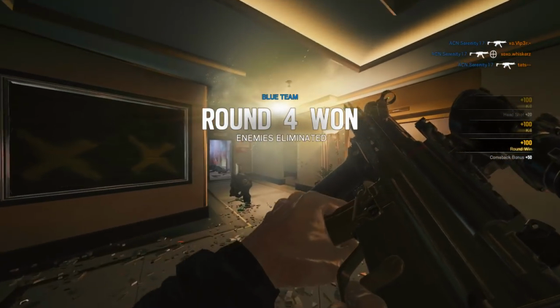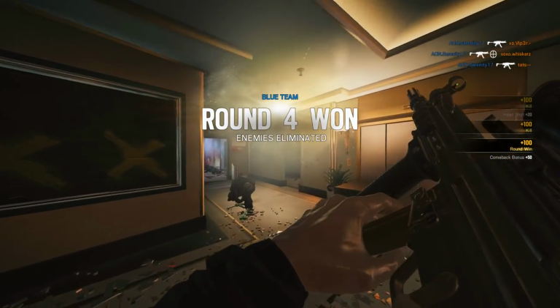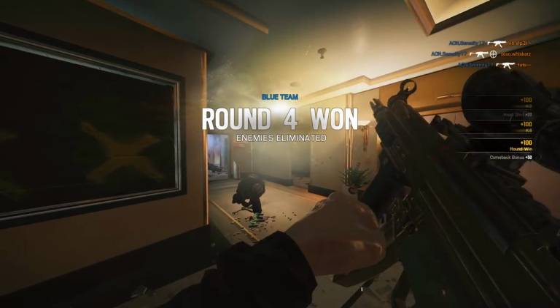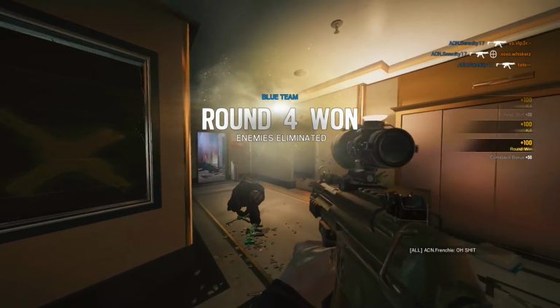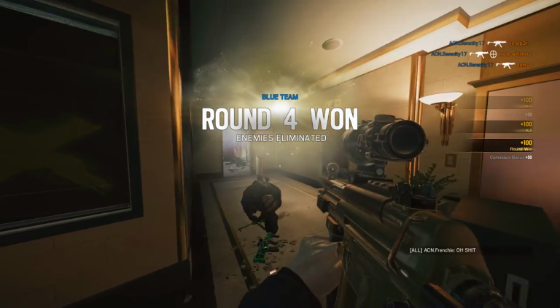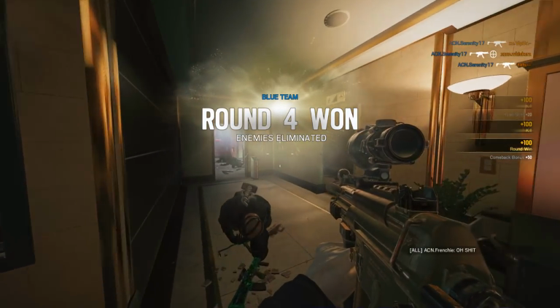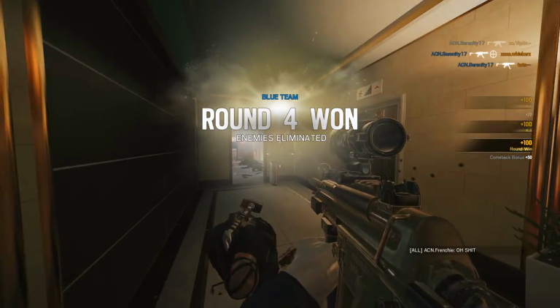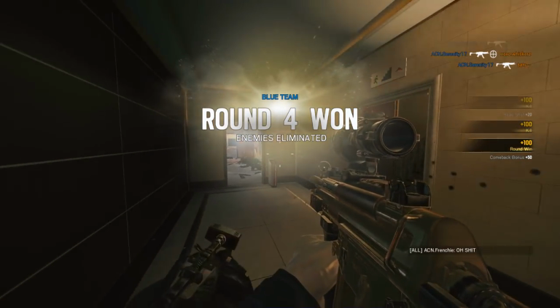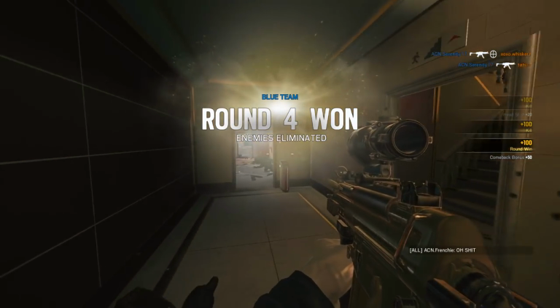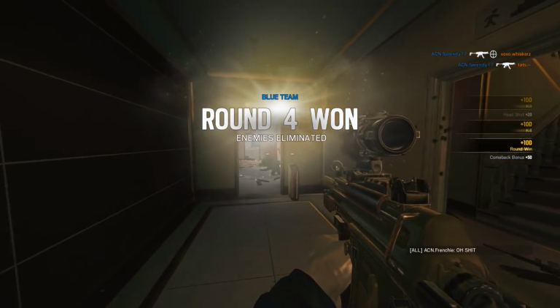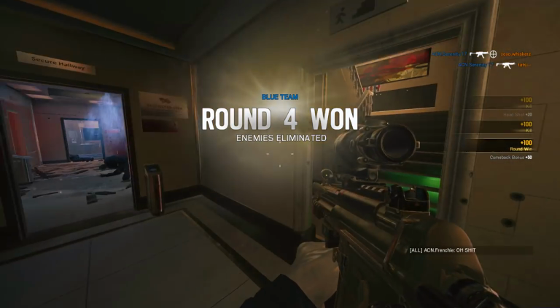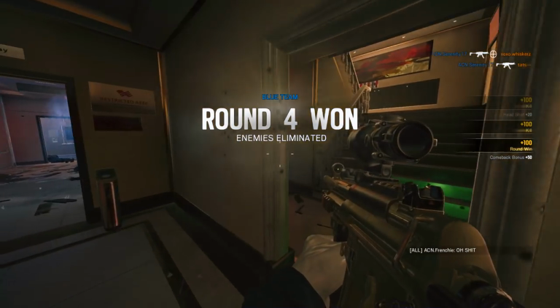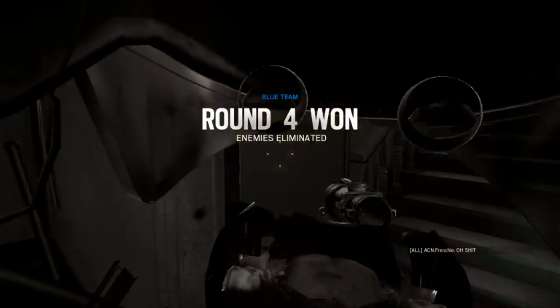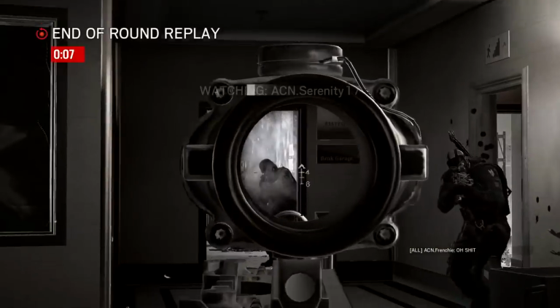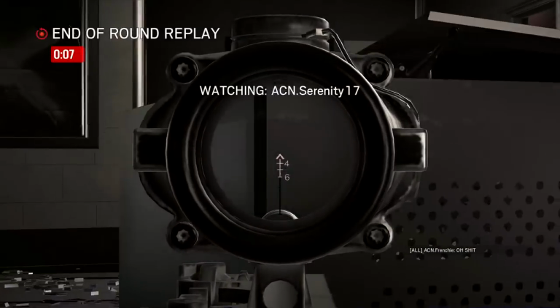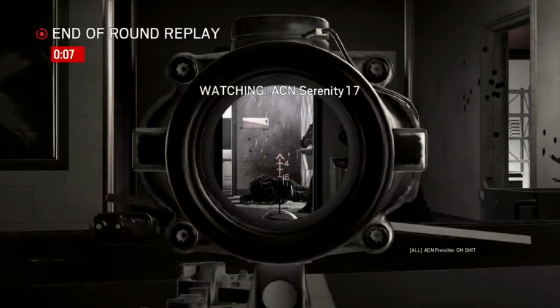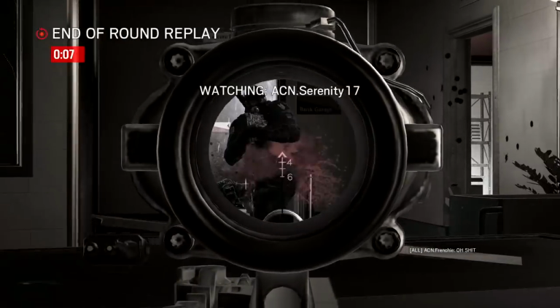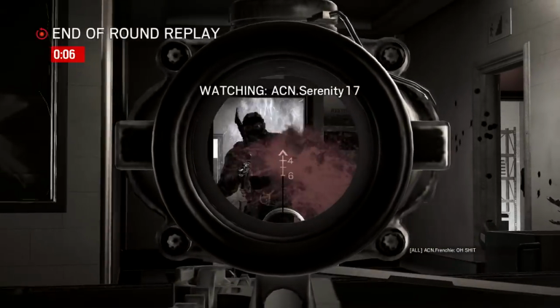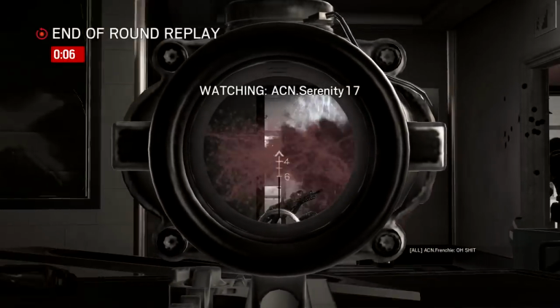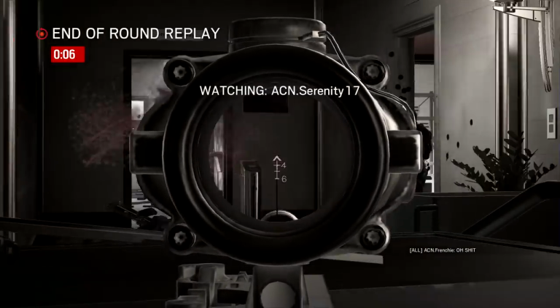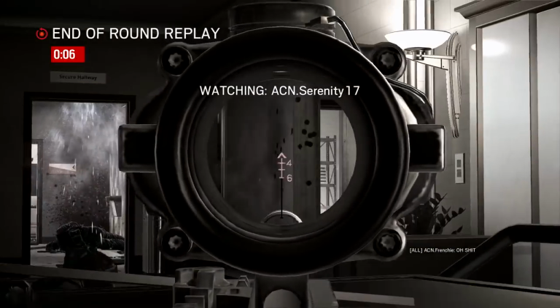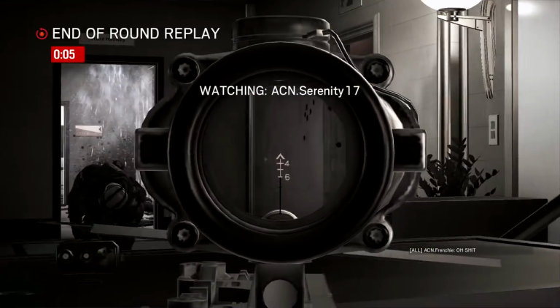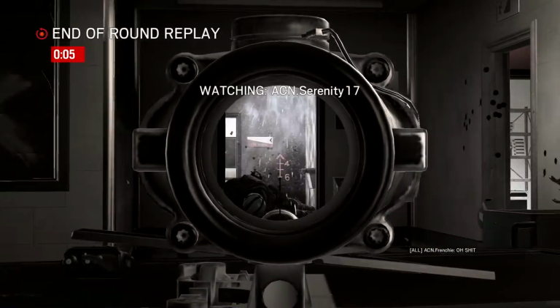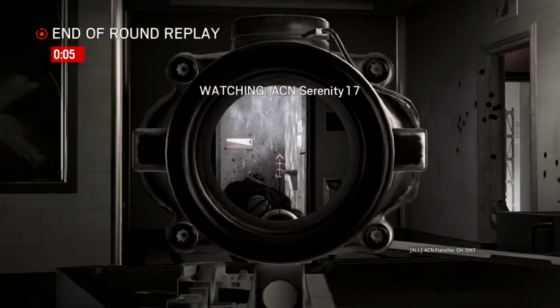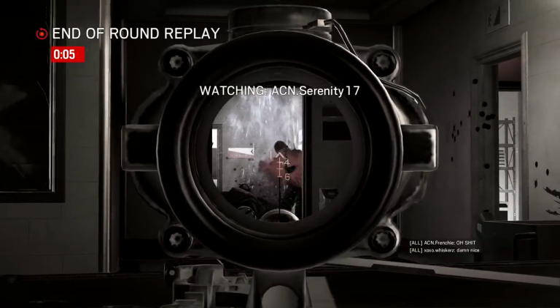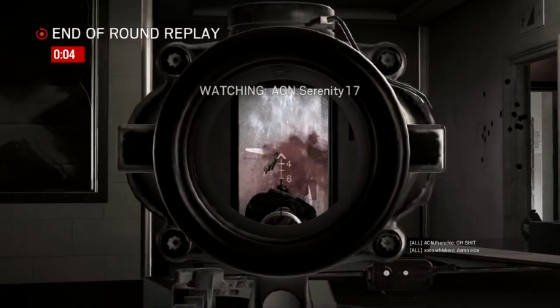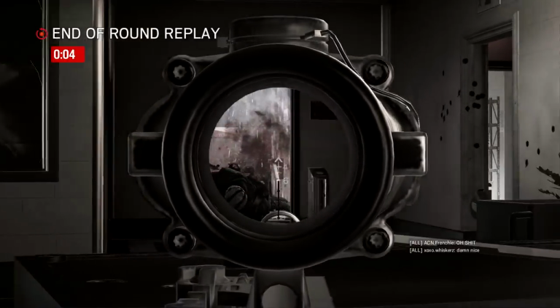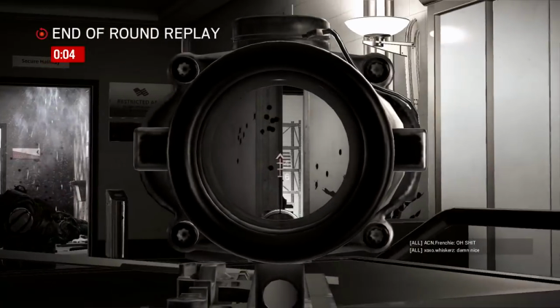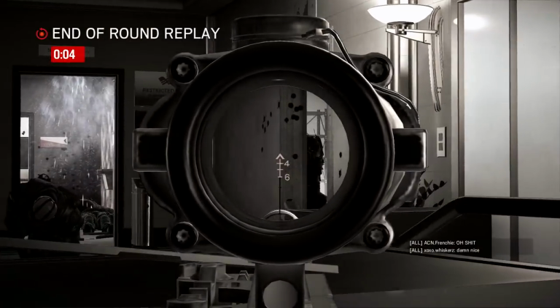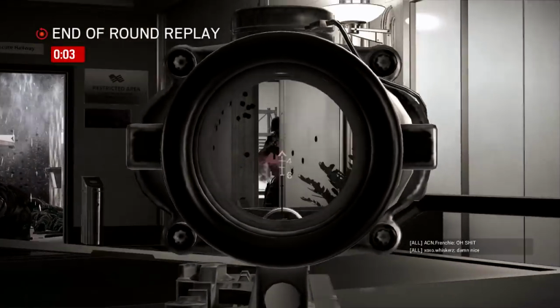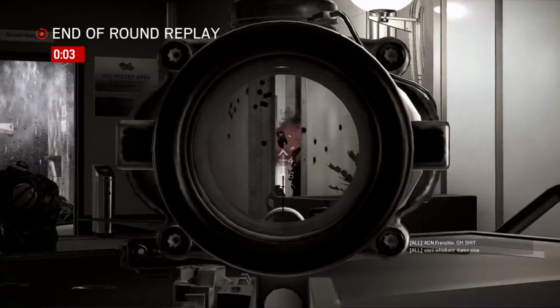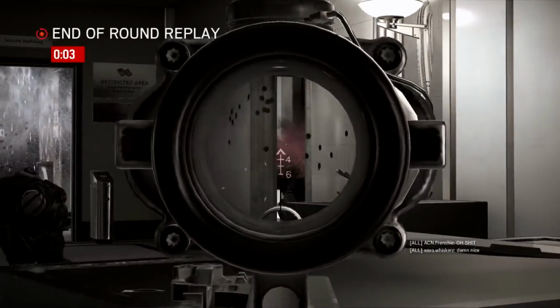As you can see, the MP5 just melts people, the high armor gives you more survivability, and if needed, the Stim Pistol can give you a last chance.